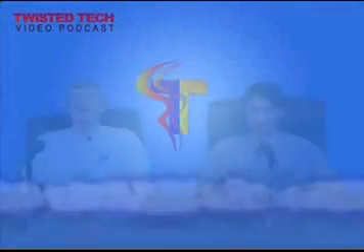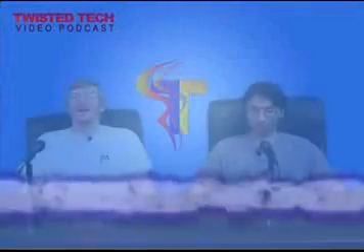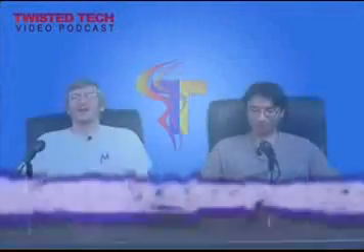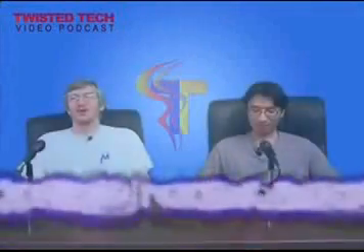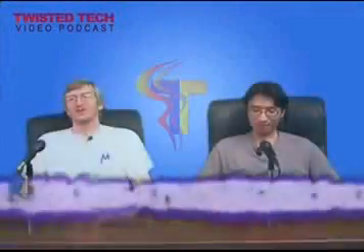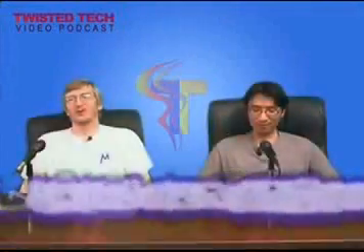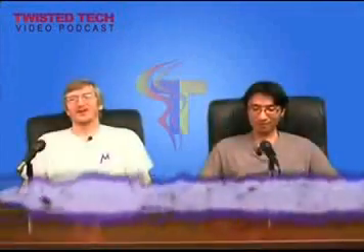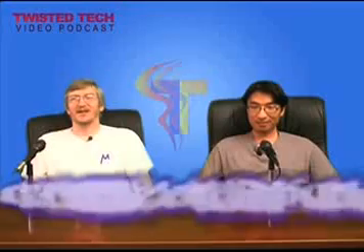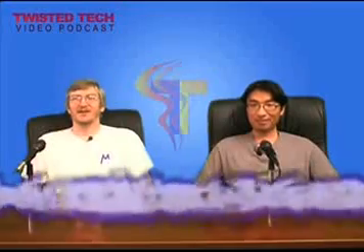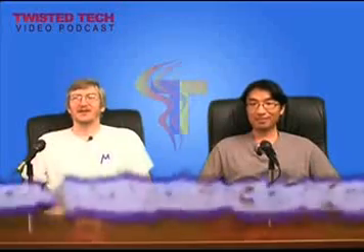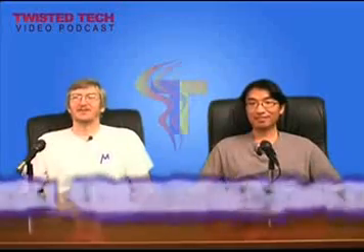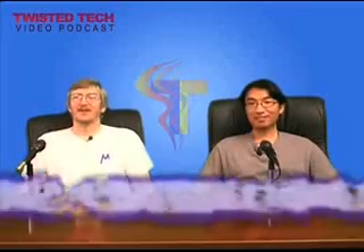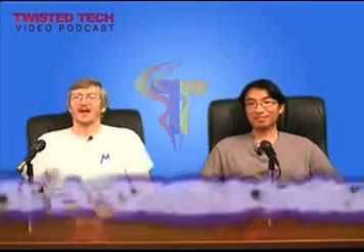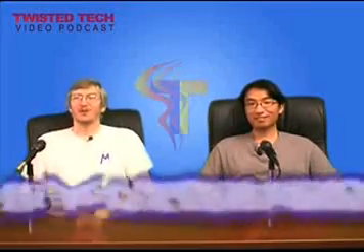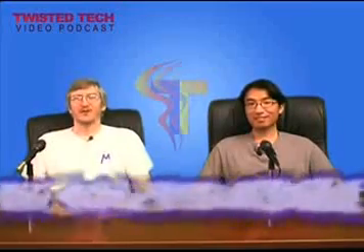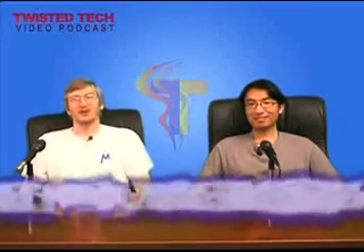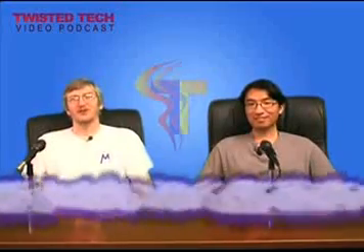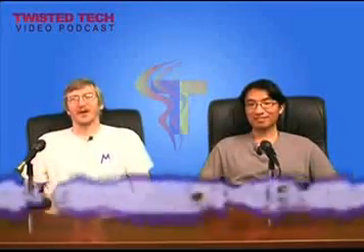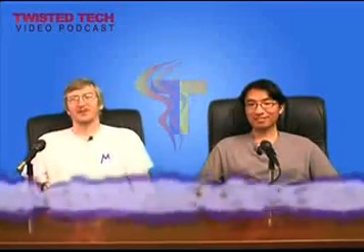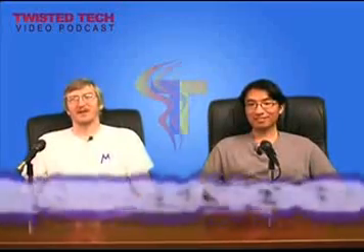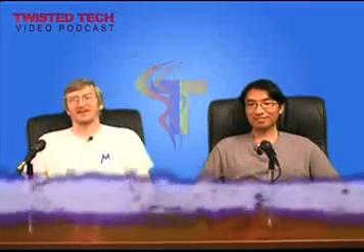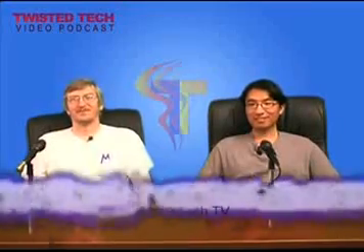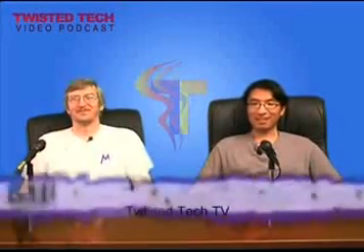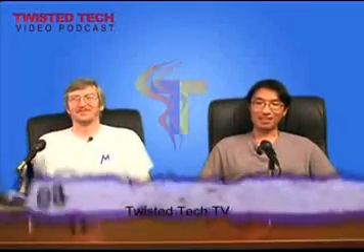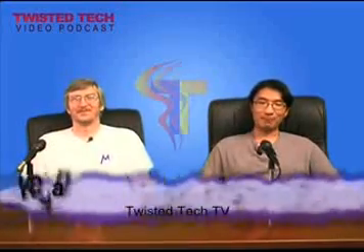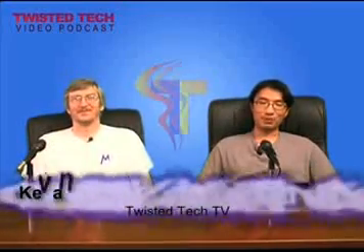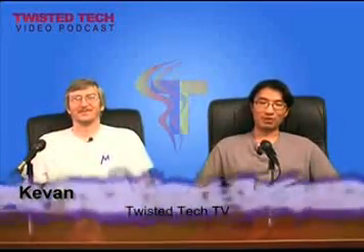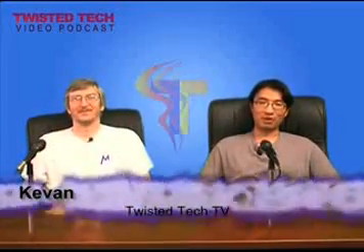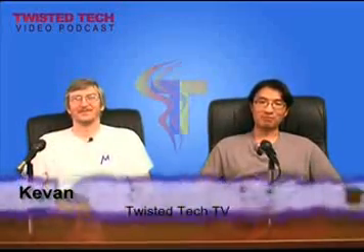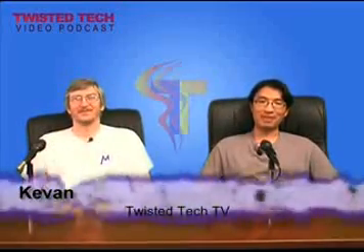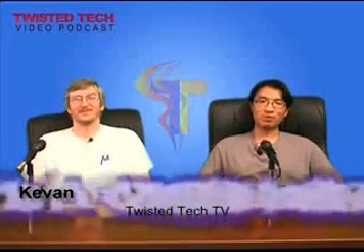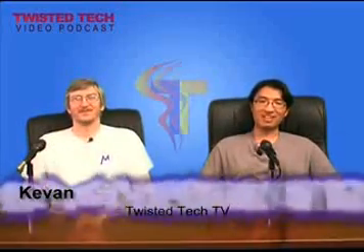Hi, and welcome to Twisted Tech TV. I'm one of your hosts. My name is Kevin. Hi, I'm your other host. My name is Juan.